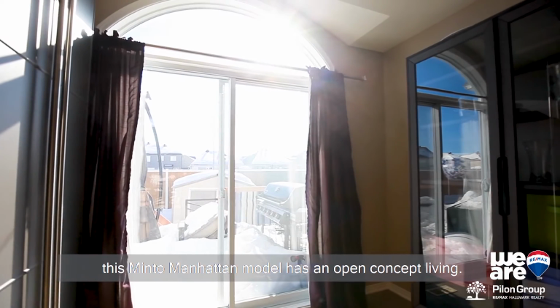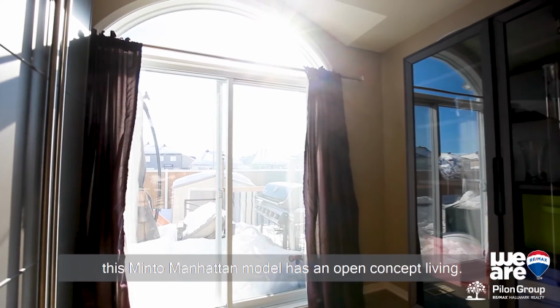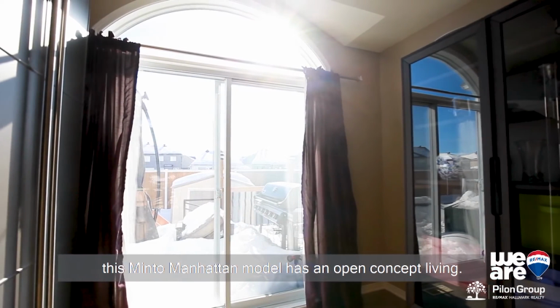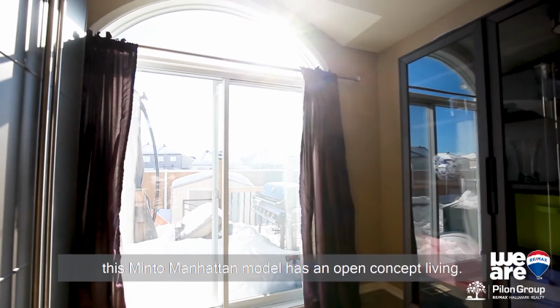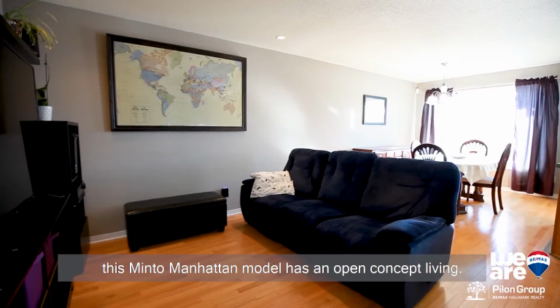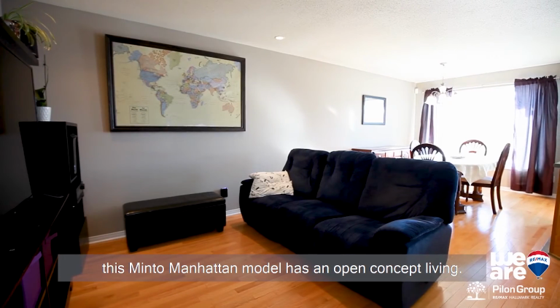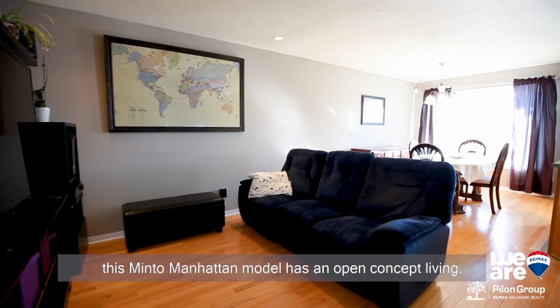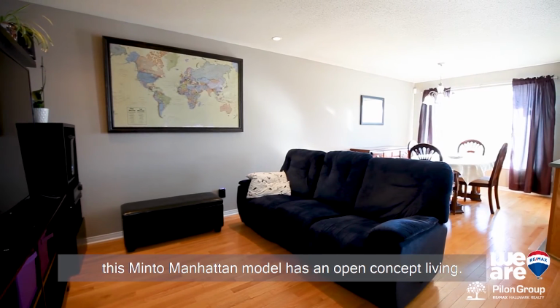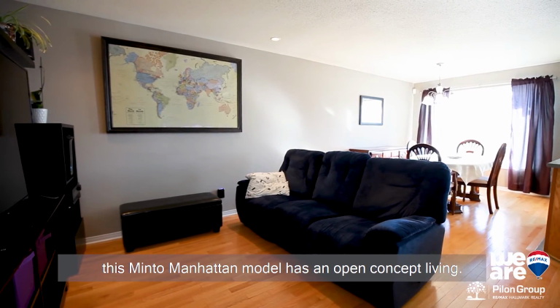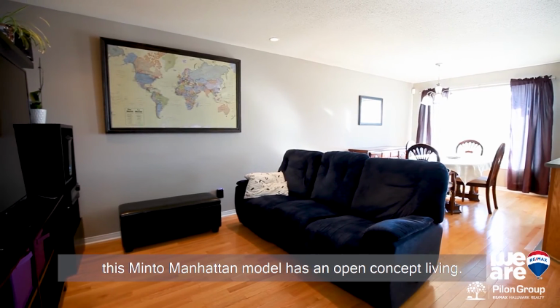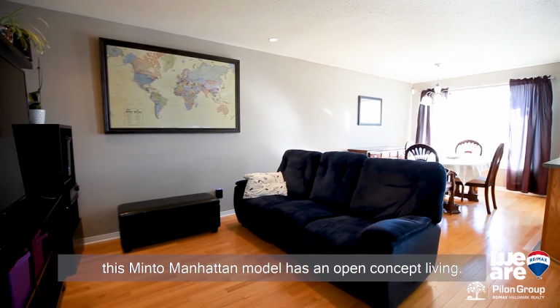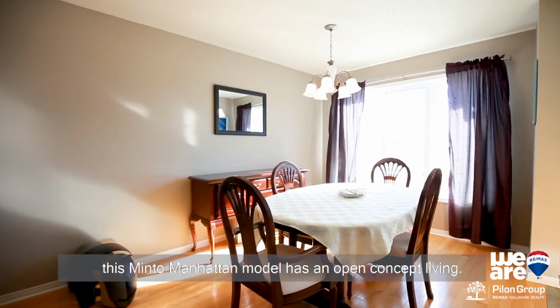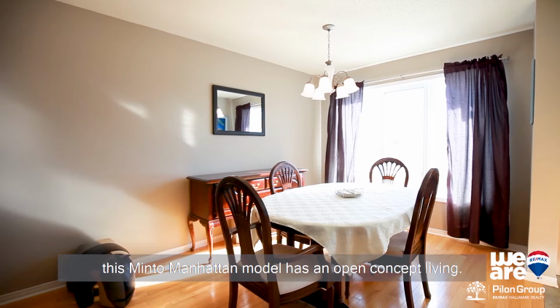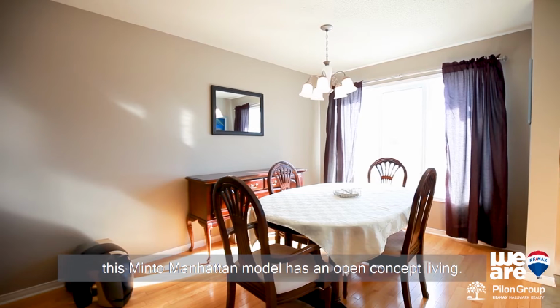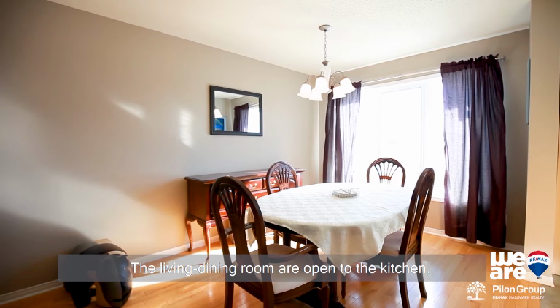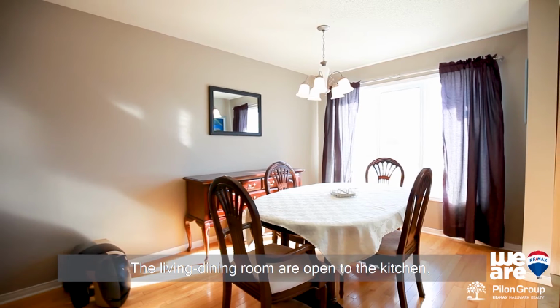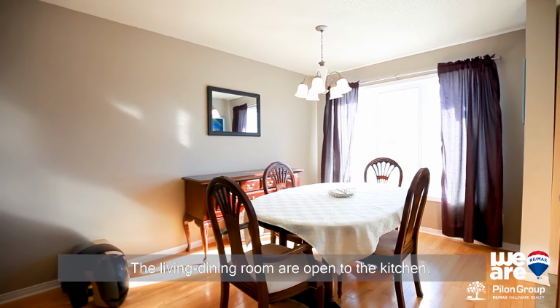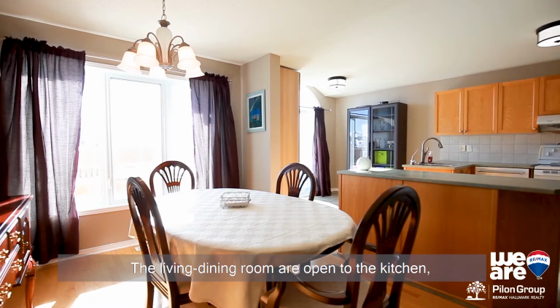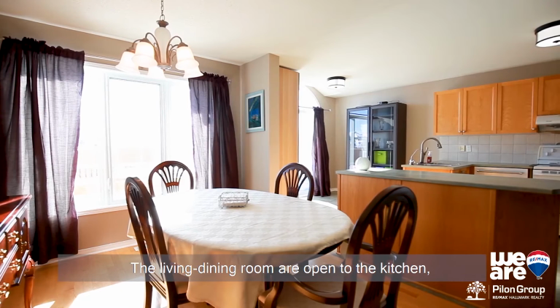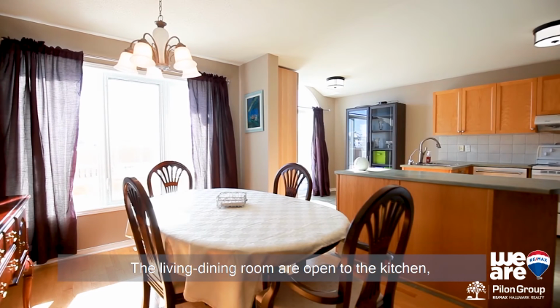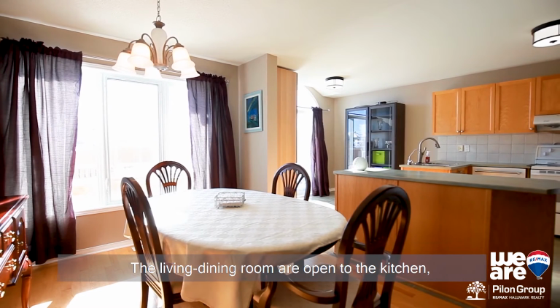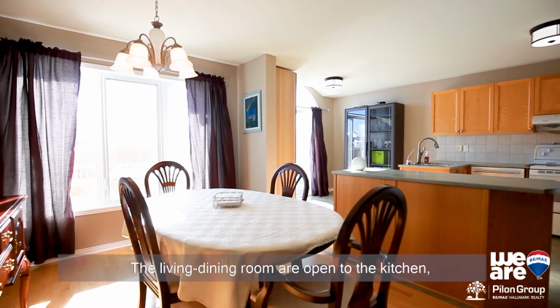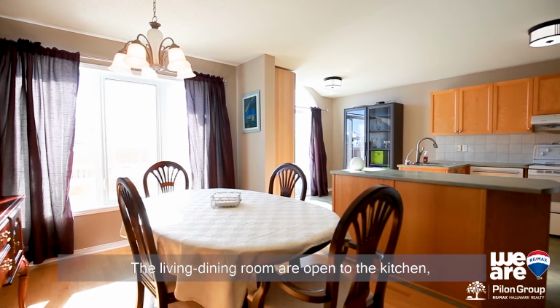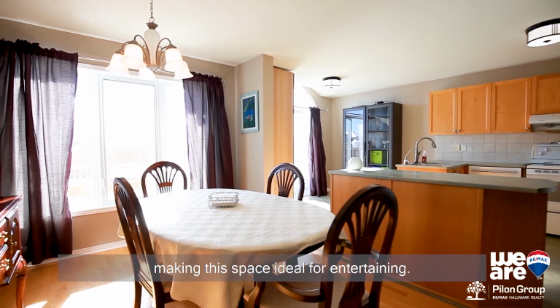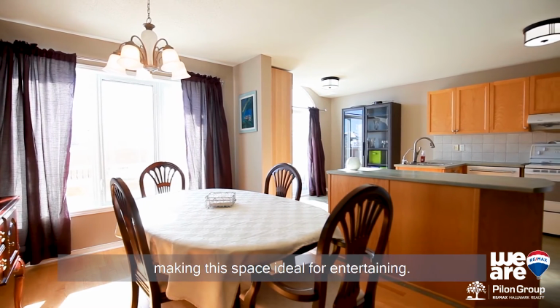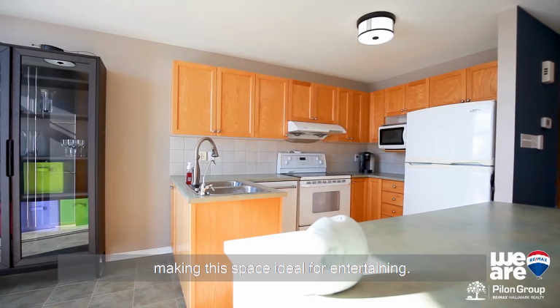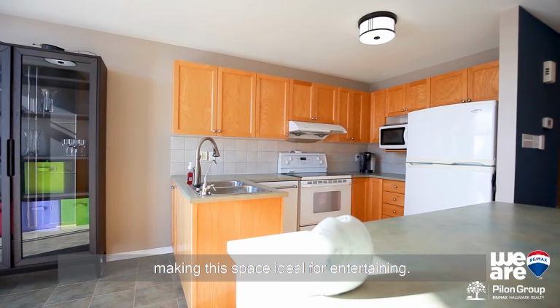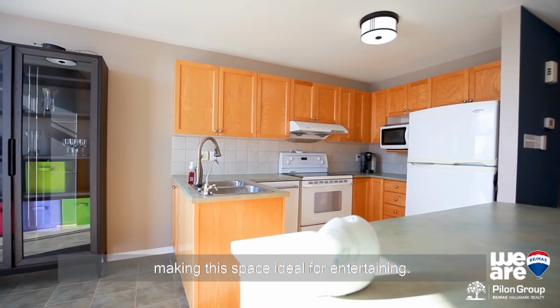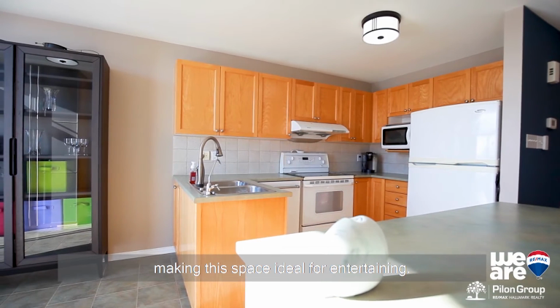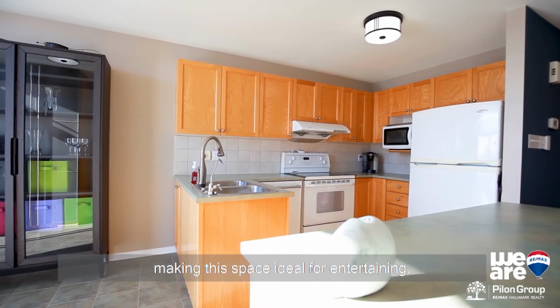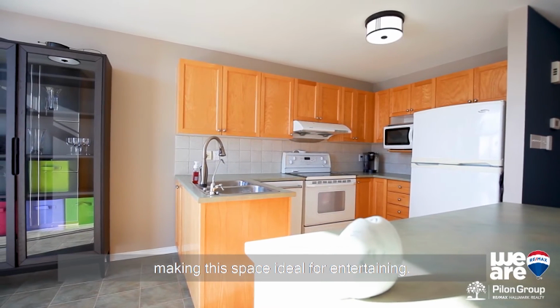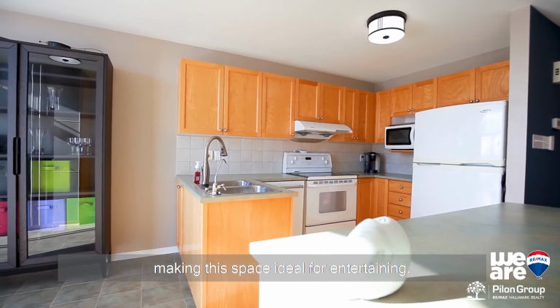This Minto Manhattan model has an open concept living. The living and dining room are open to the kitchen, making this space ideal for entertaining.